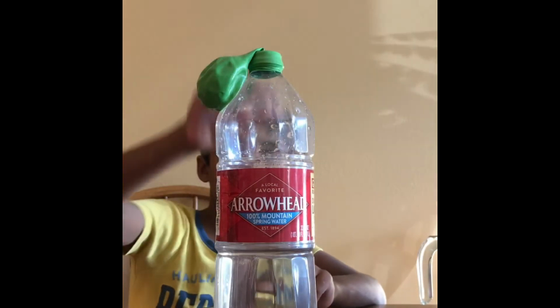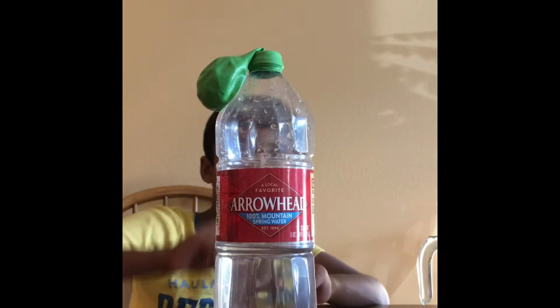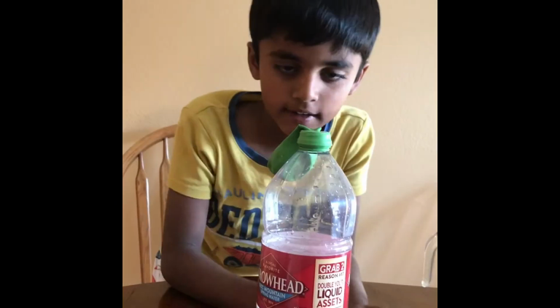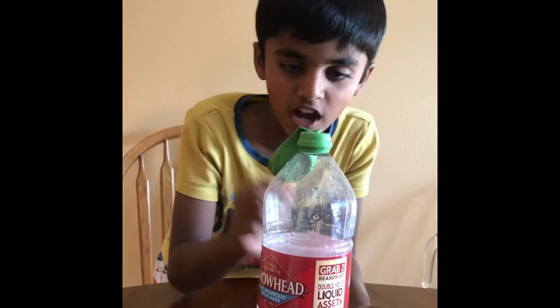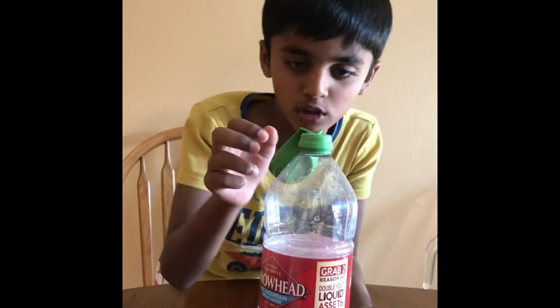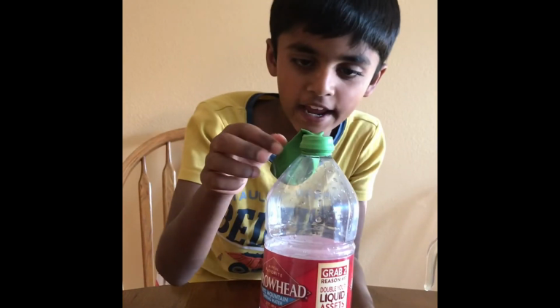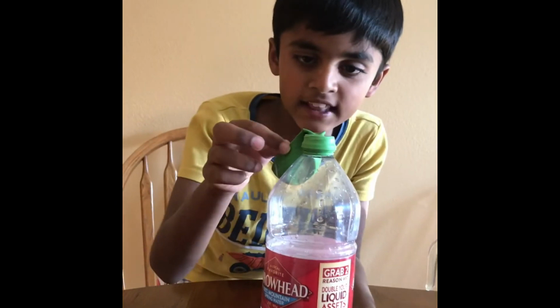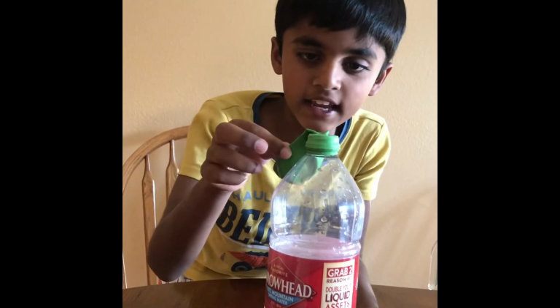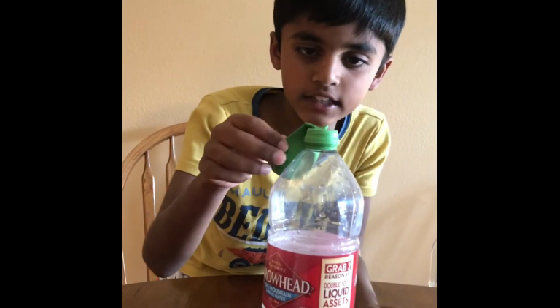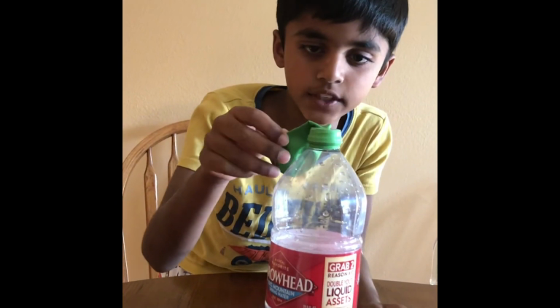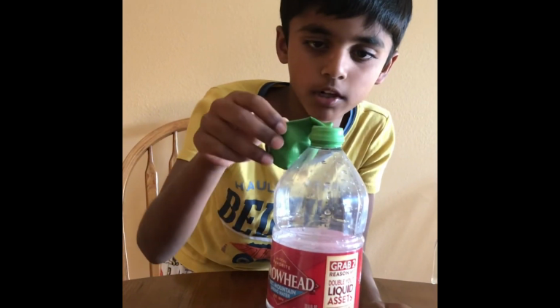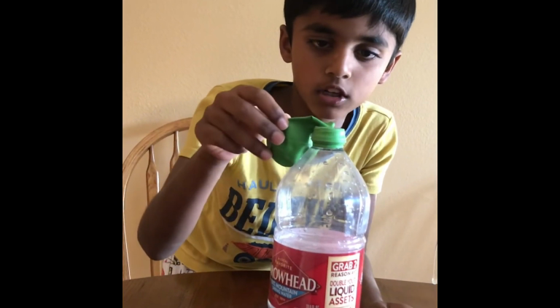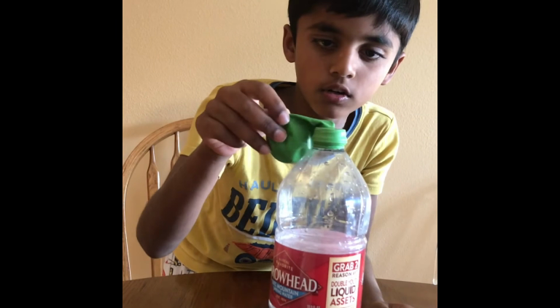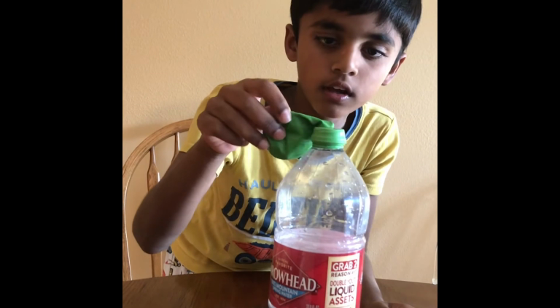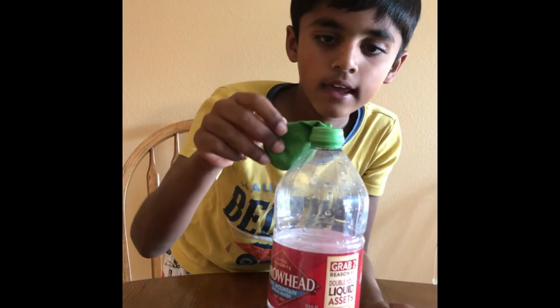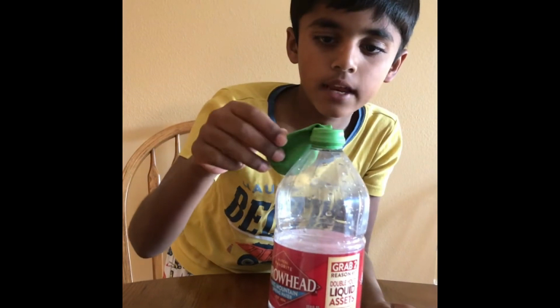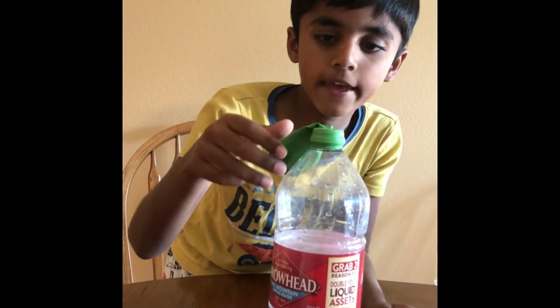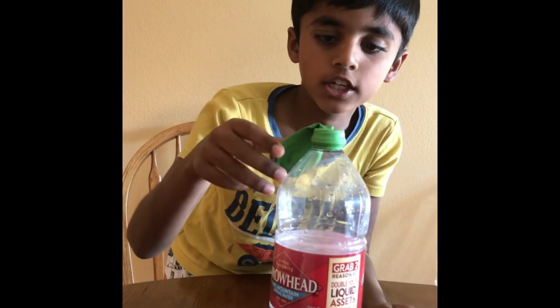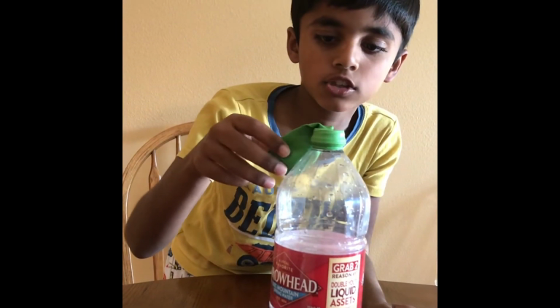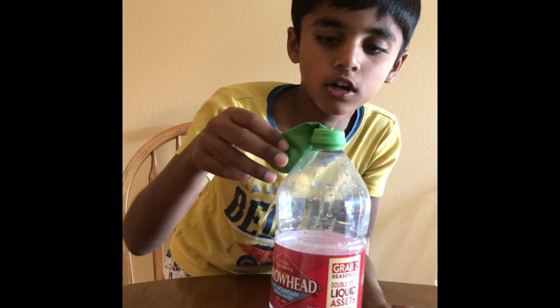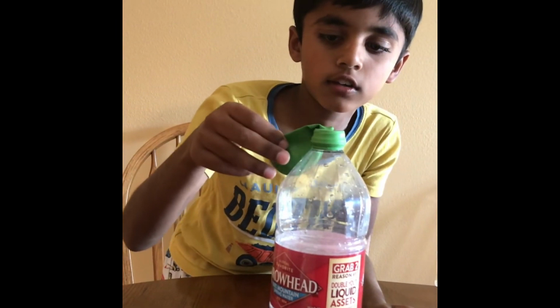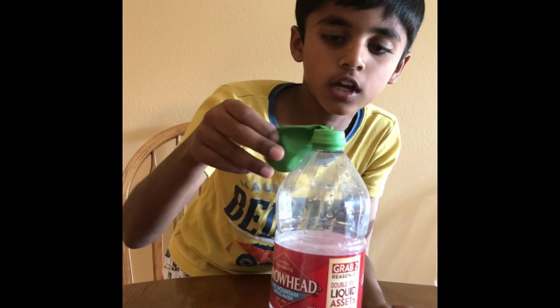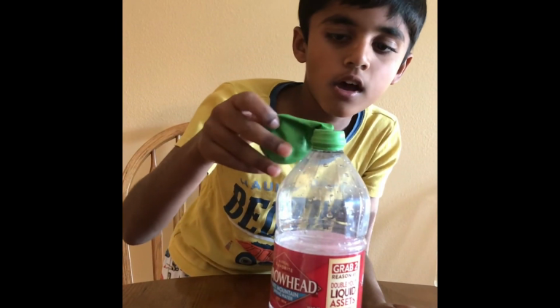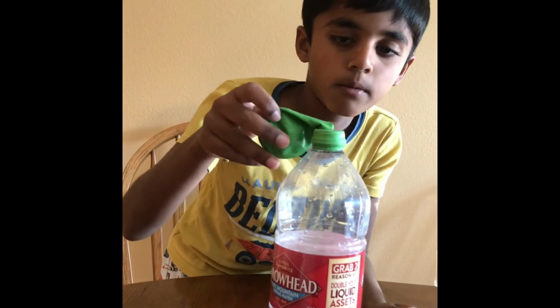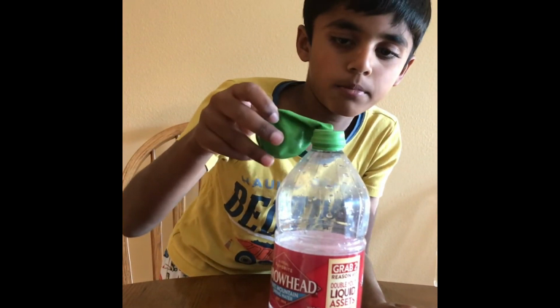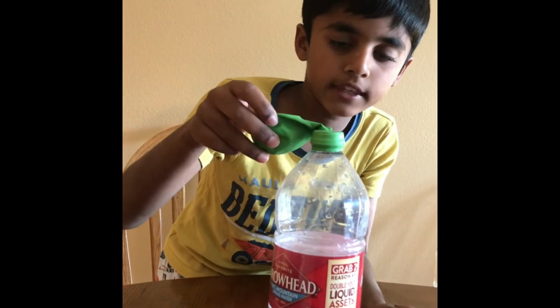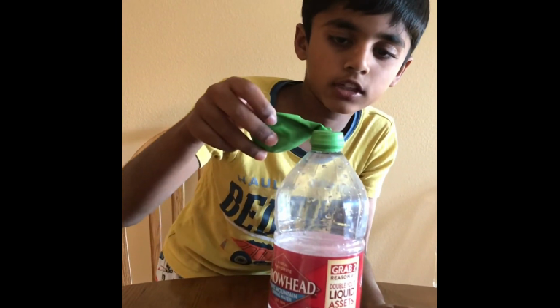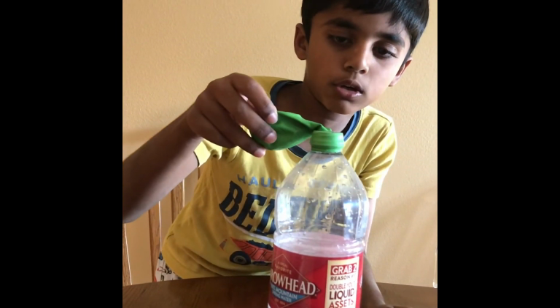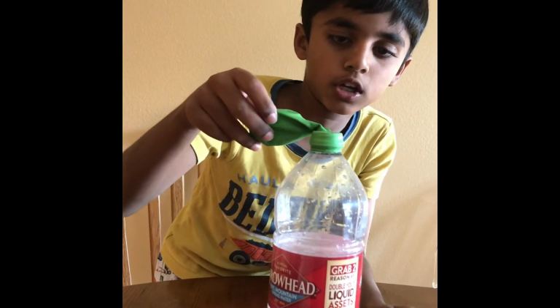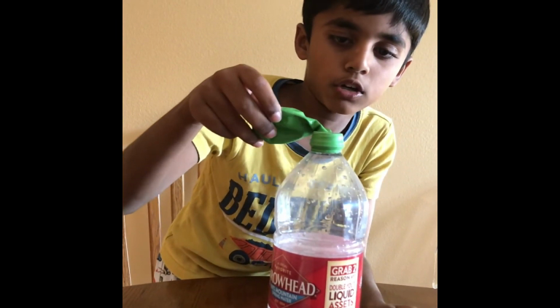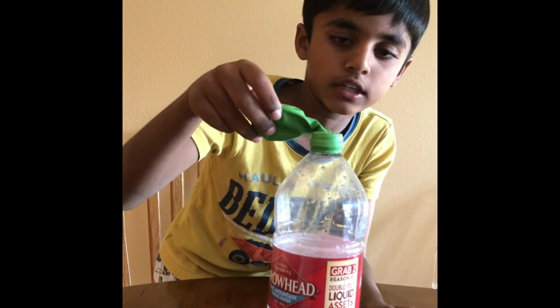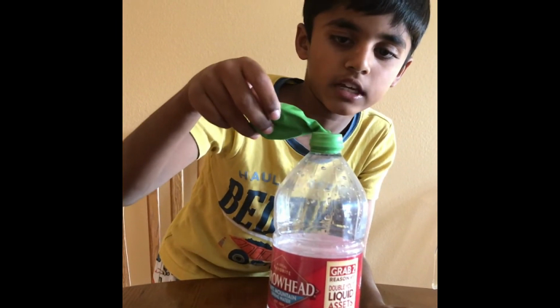Now lightly lift the balloon and make sure the baking soda goes in.